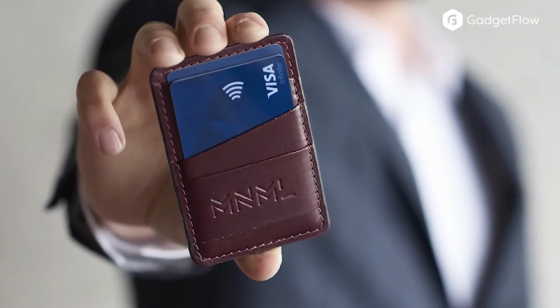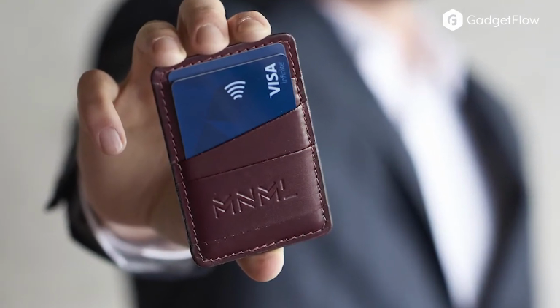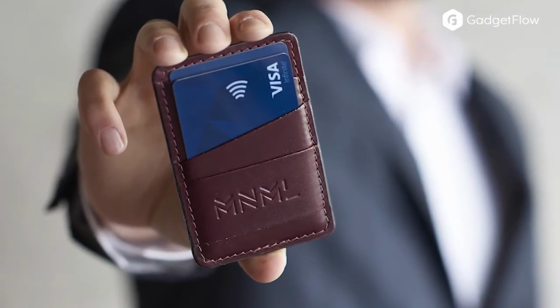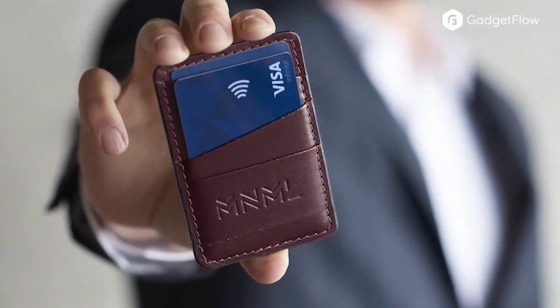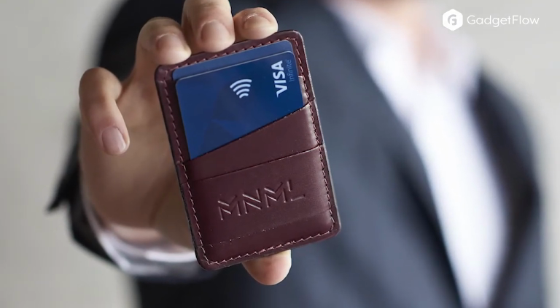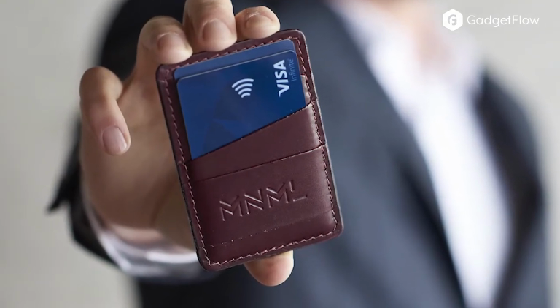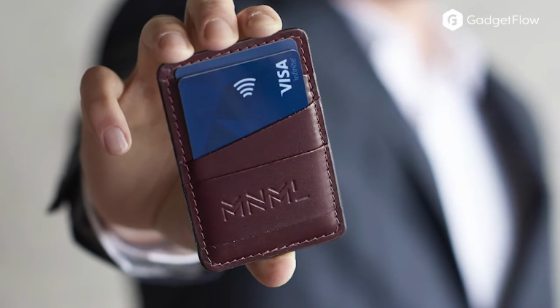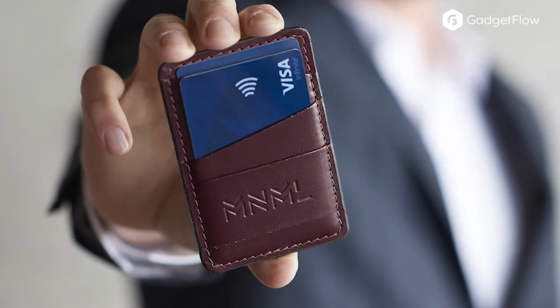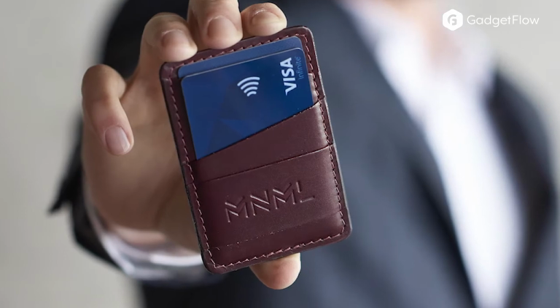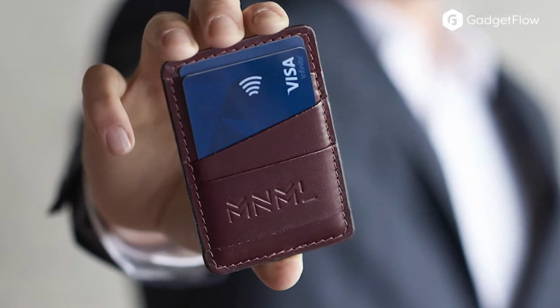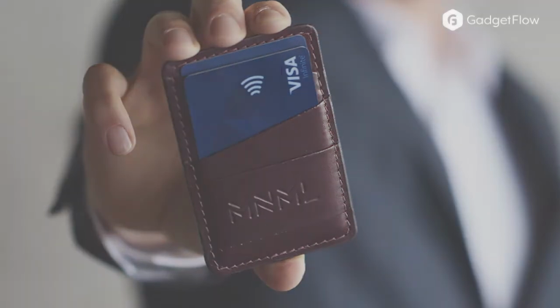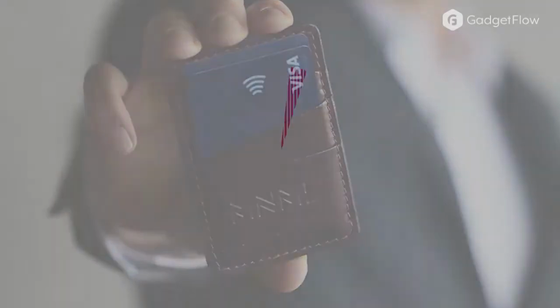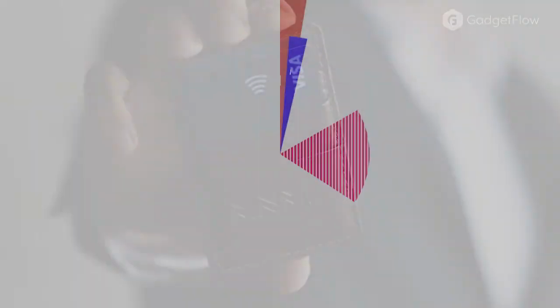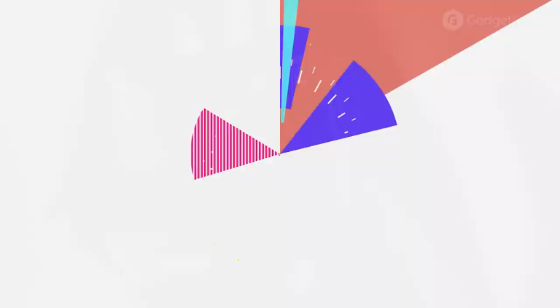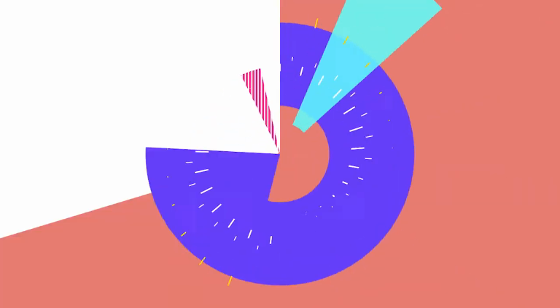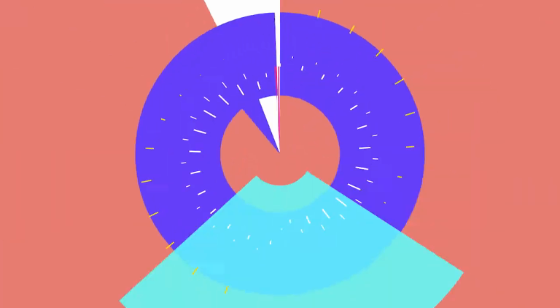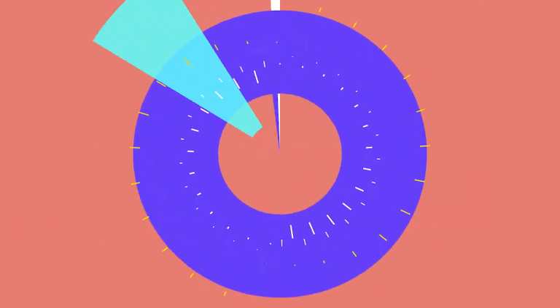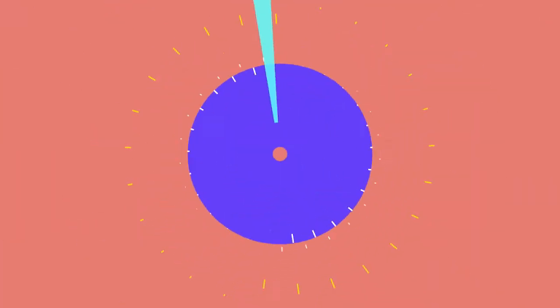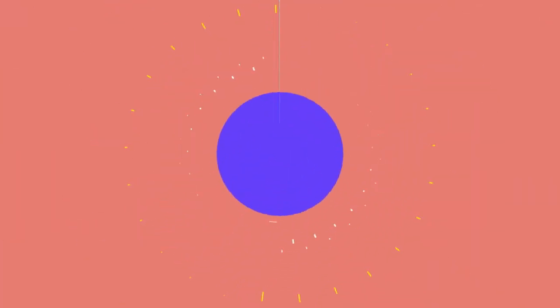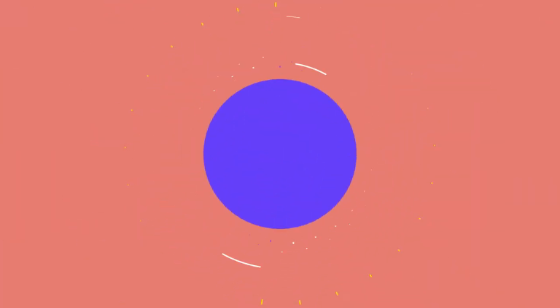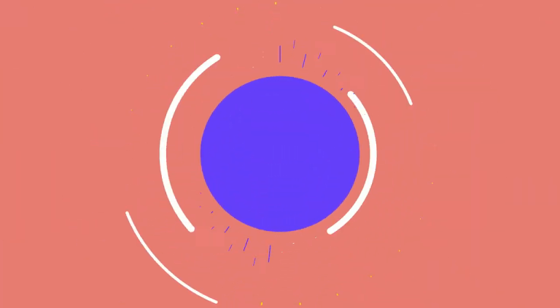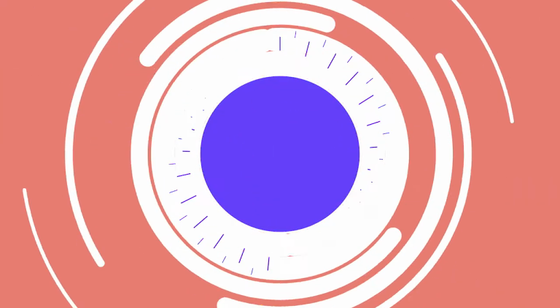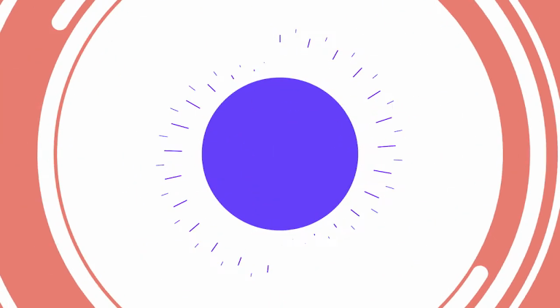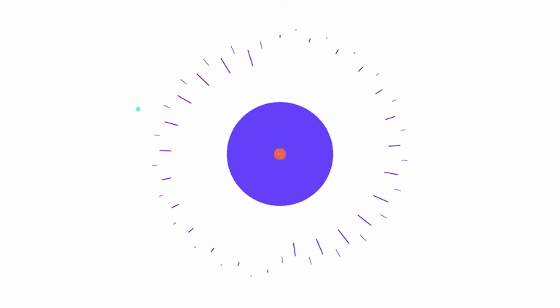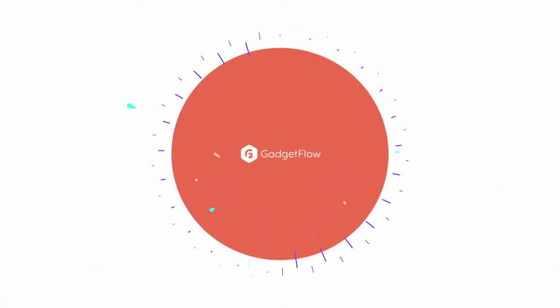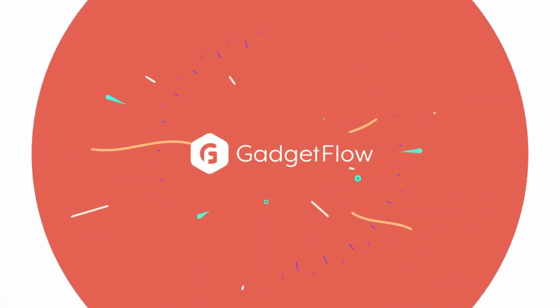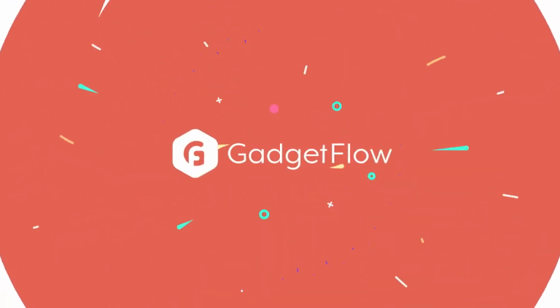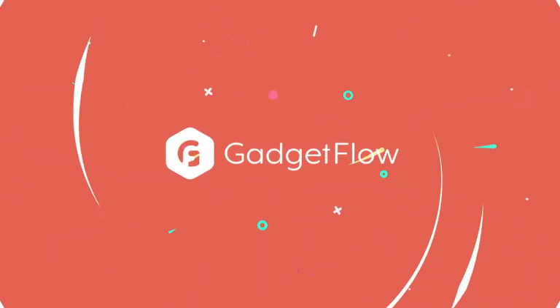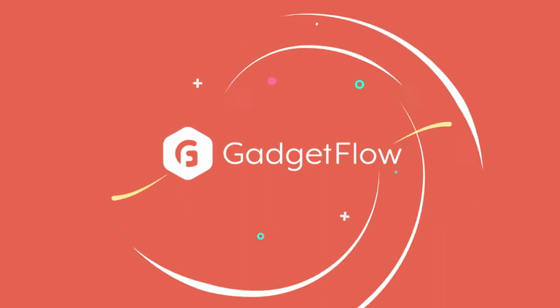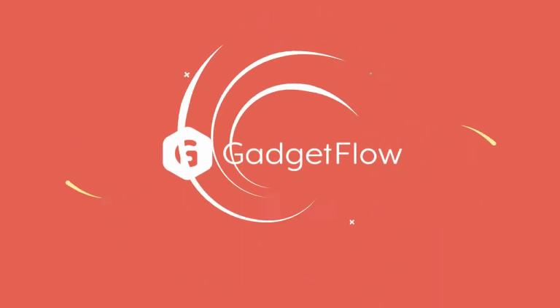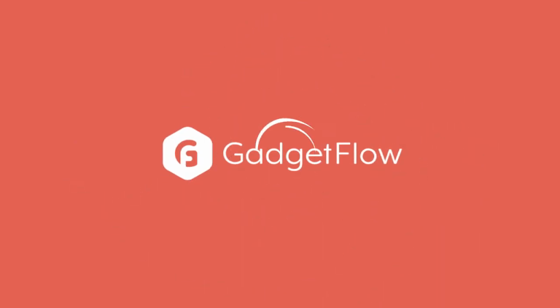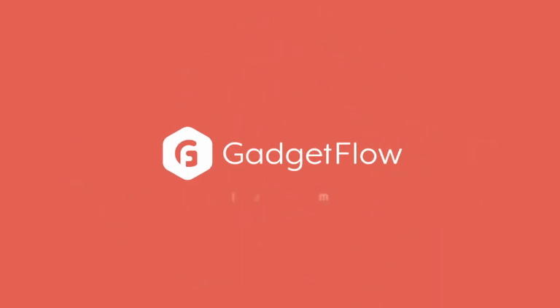Both models come with a built-in tracker for you to always know where your wallet is. Learn more about Minimal at thegadgetflow.com.